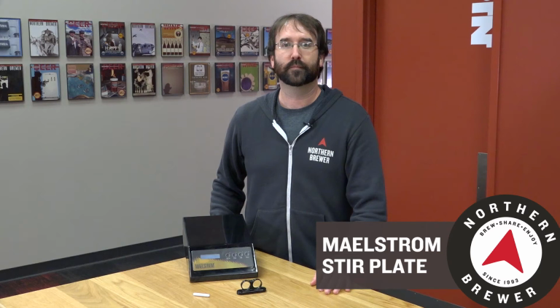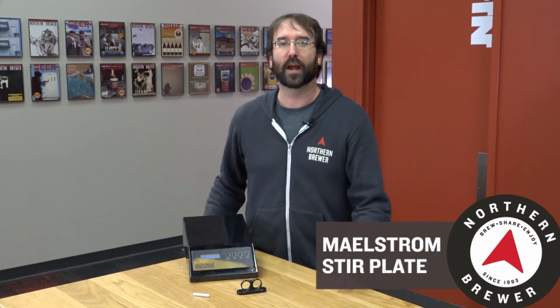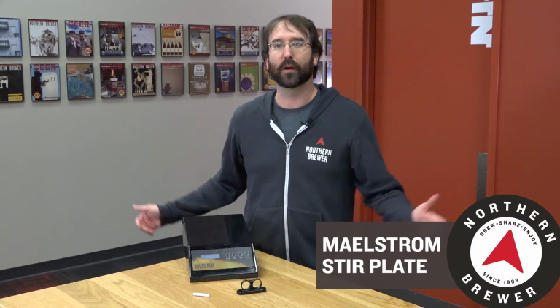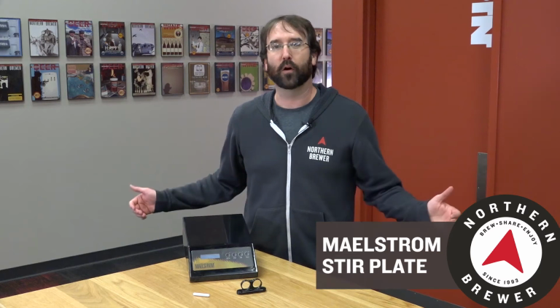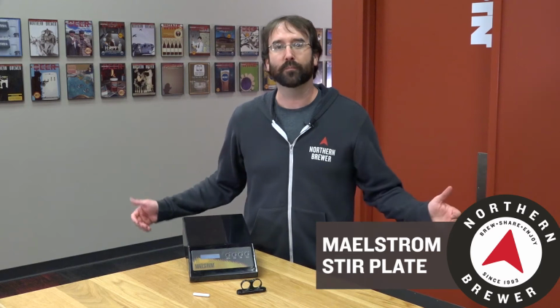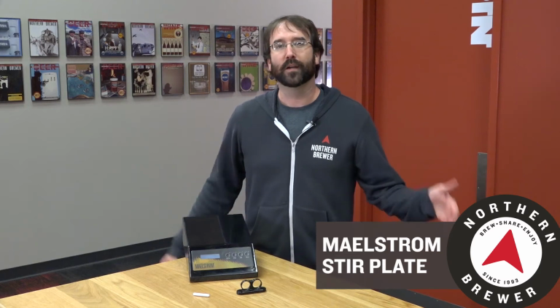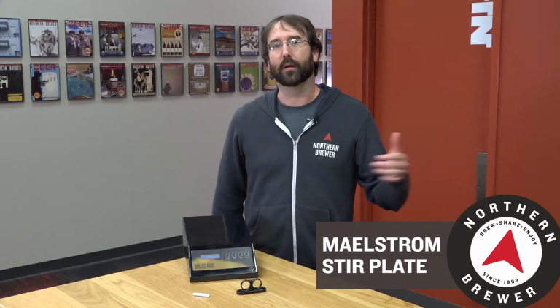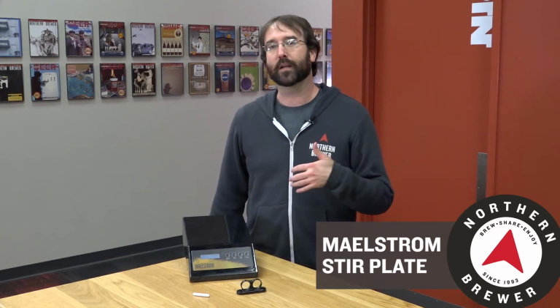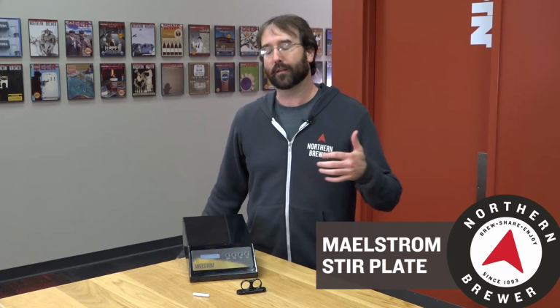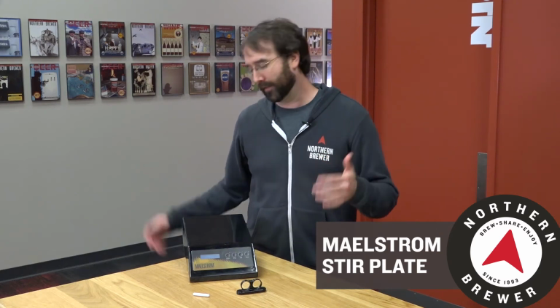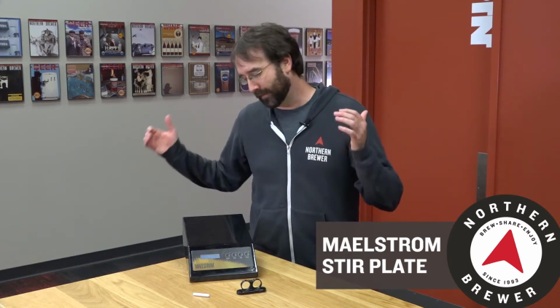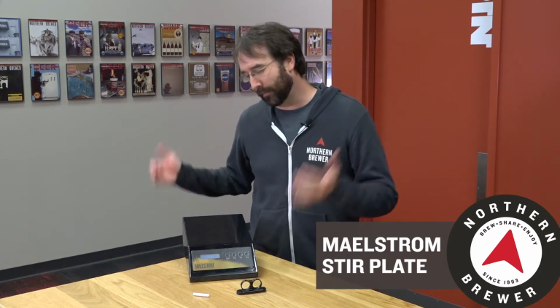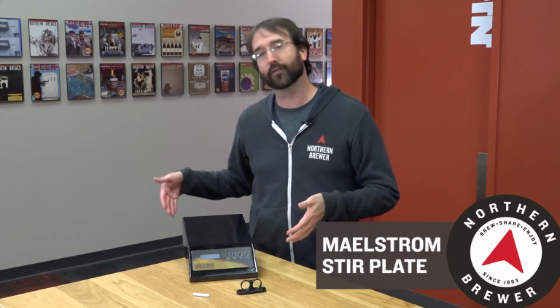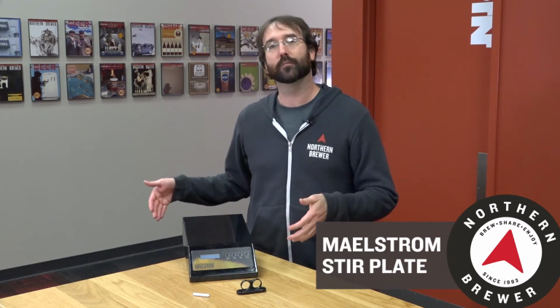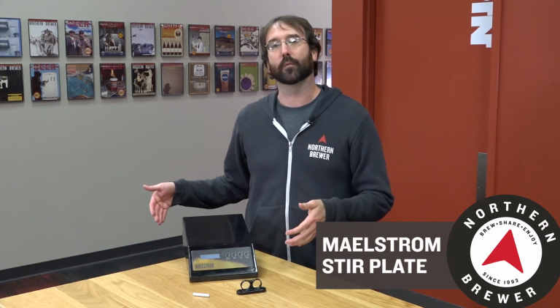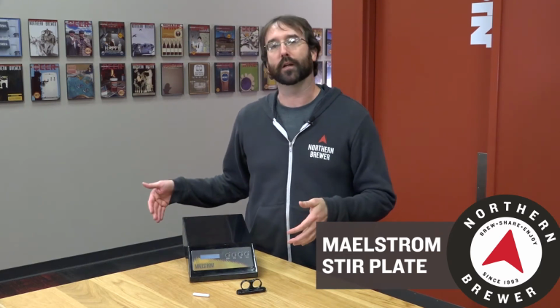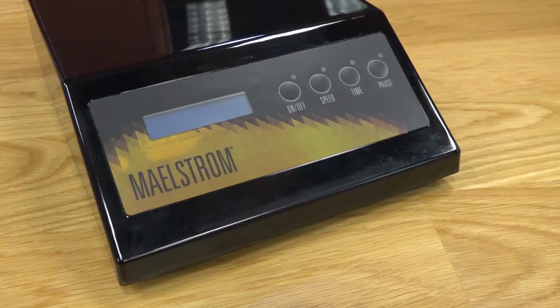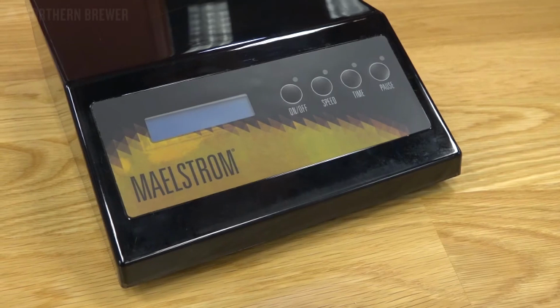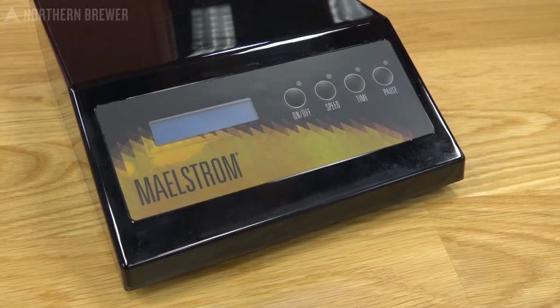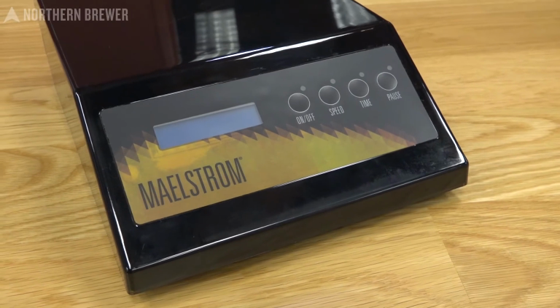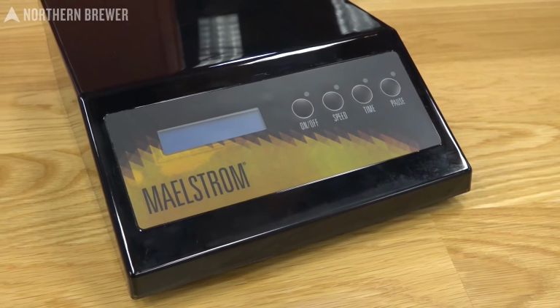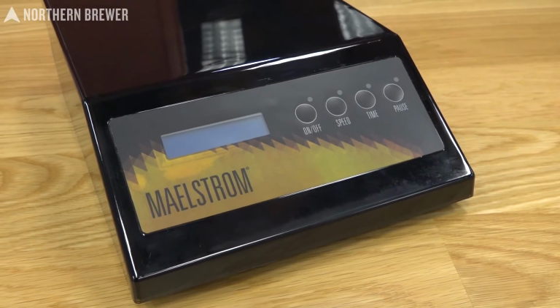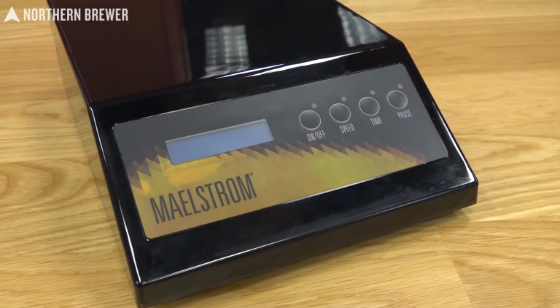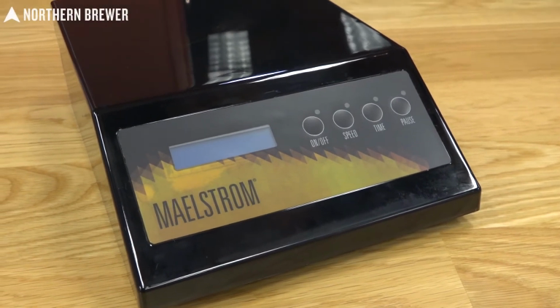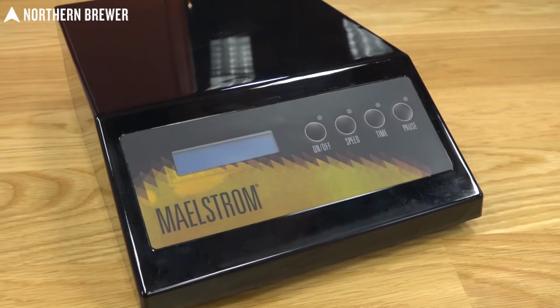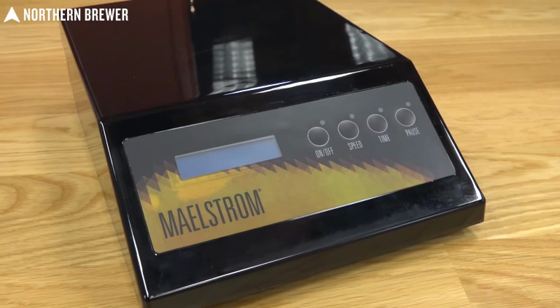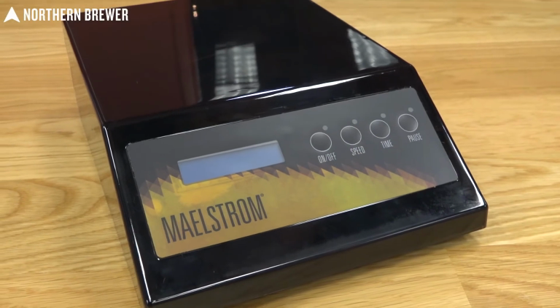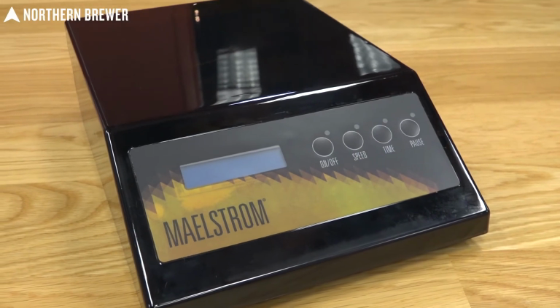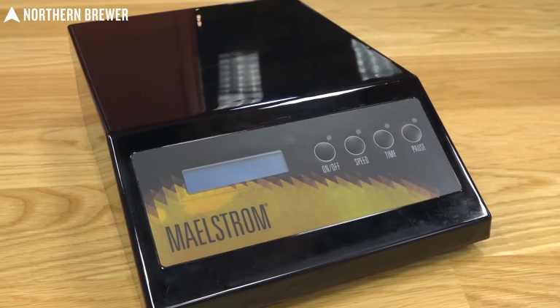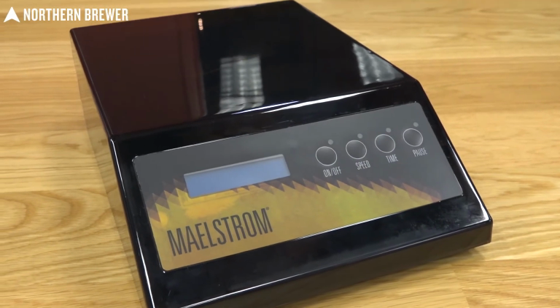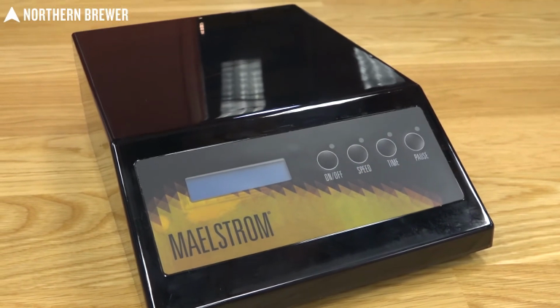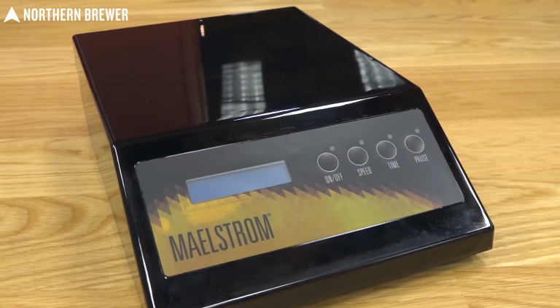Hey everybody, welcome. I'm Nick and this is the Maelstrom Stir Plate, the first and only stir plate designed specifically for the home brewer.